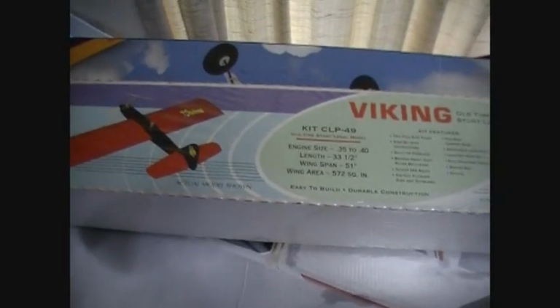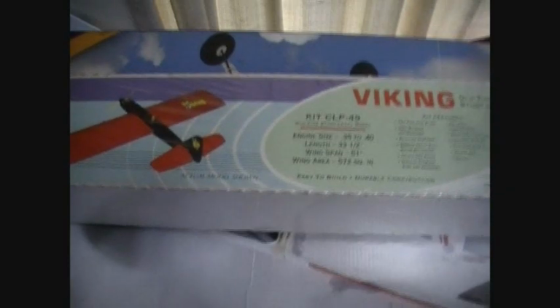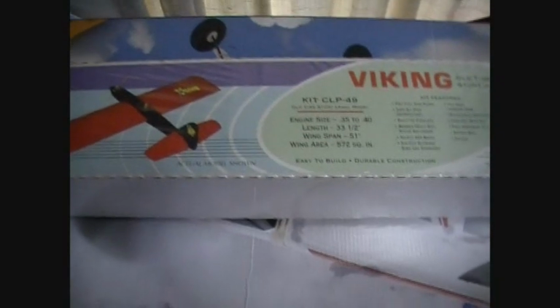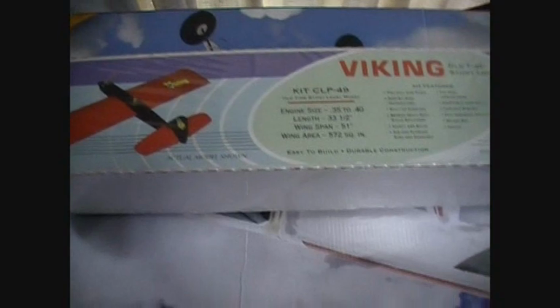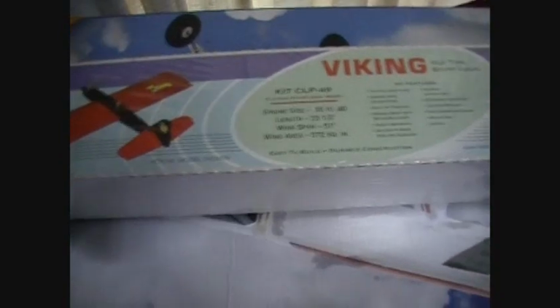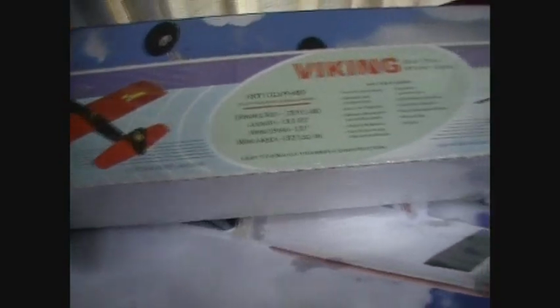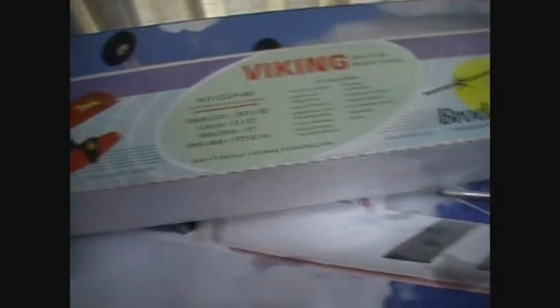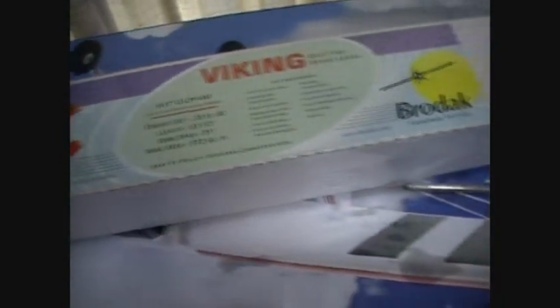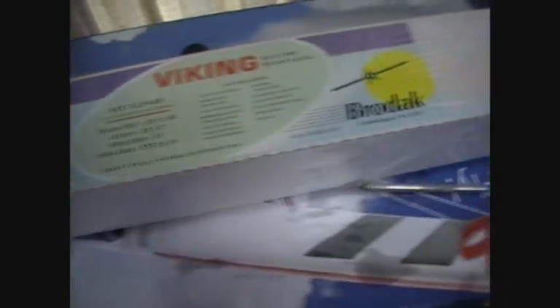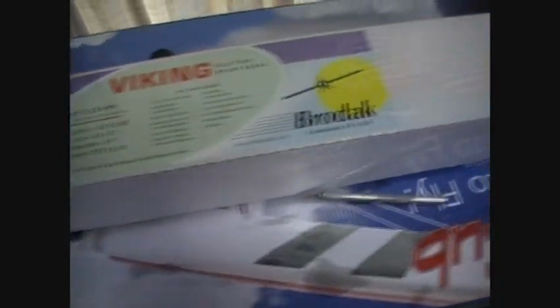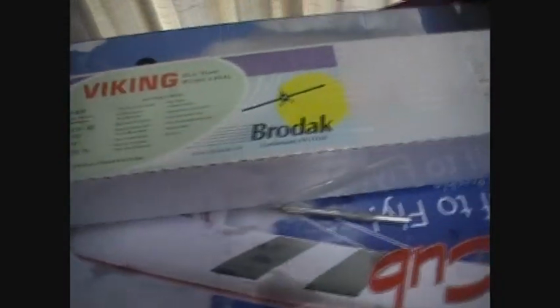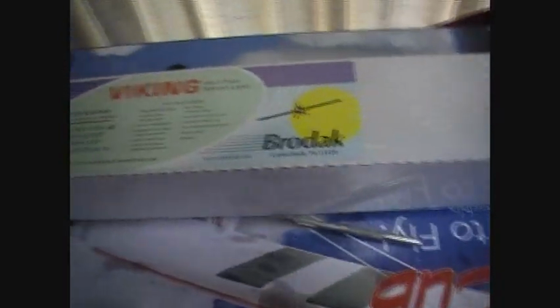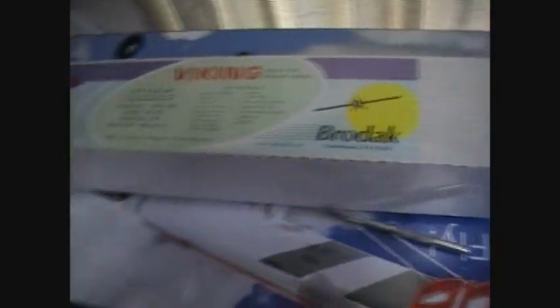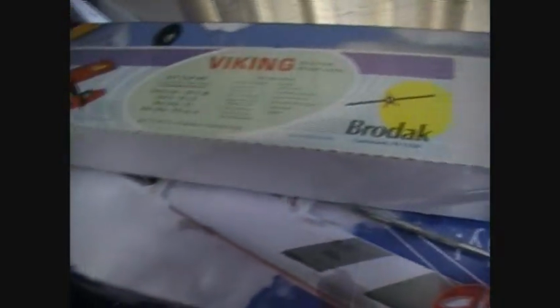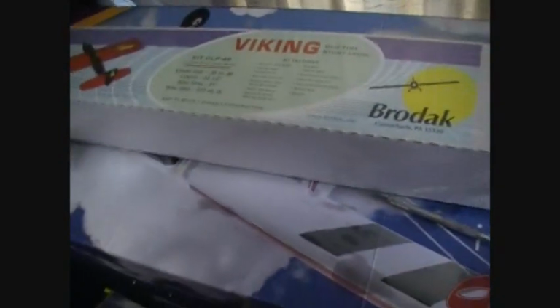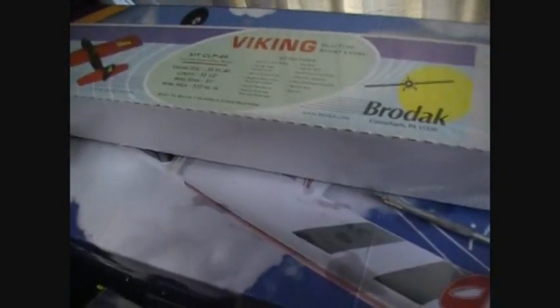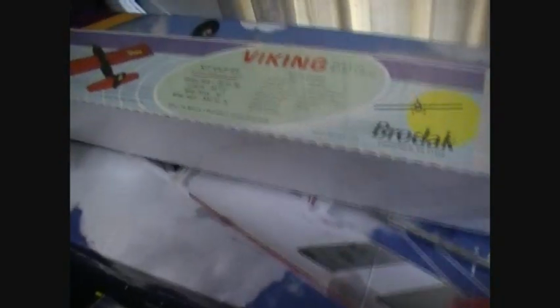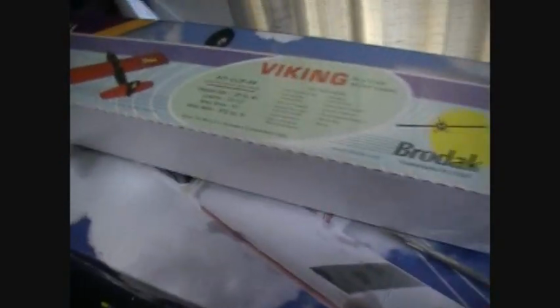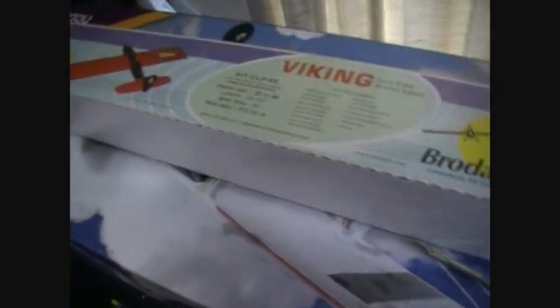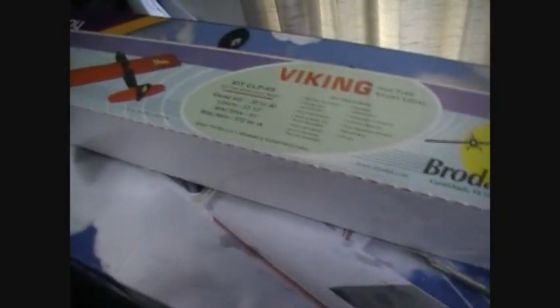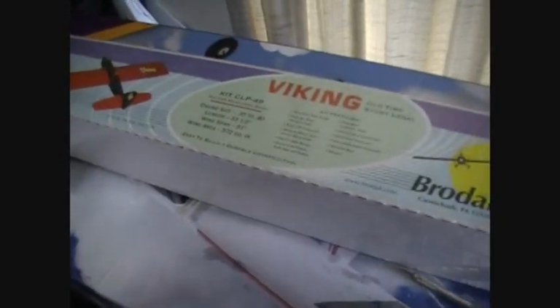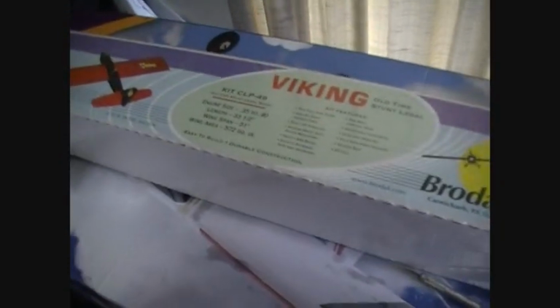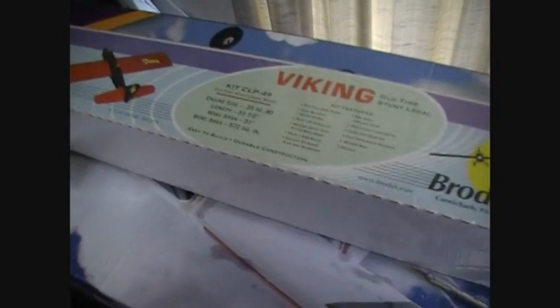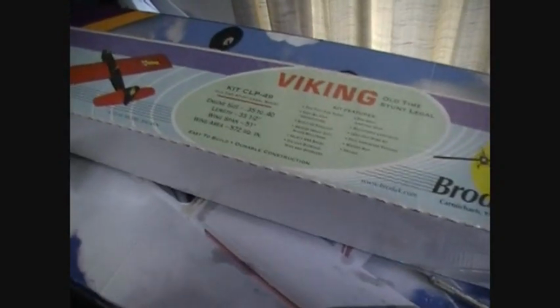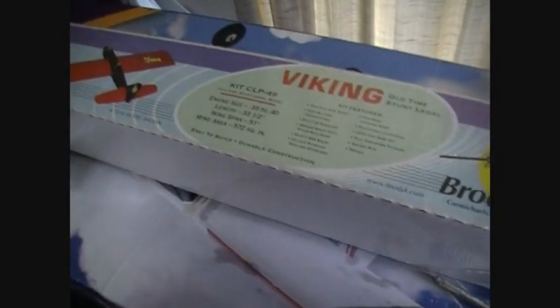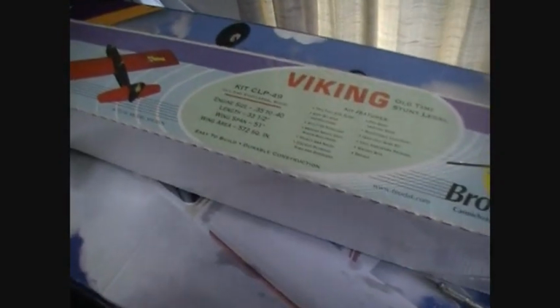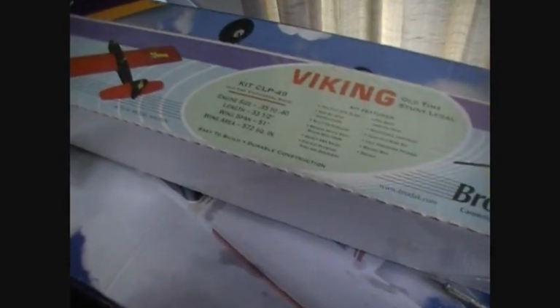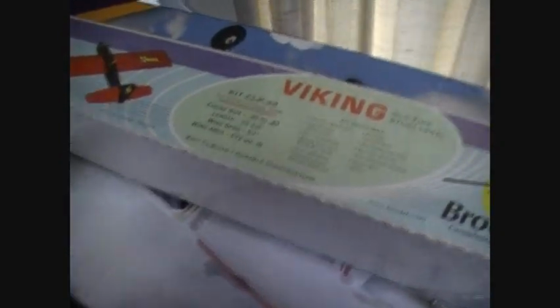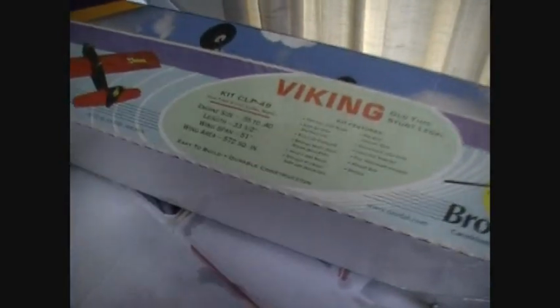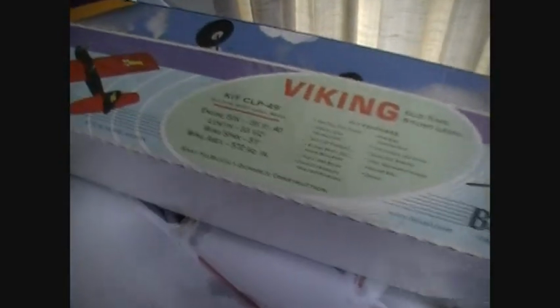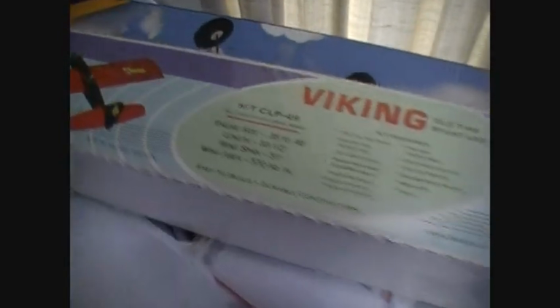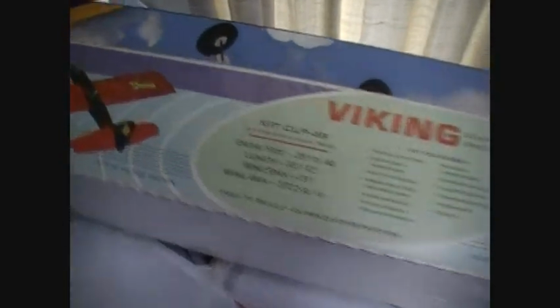Hey guys, today I'm going to be unboxing my Viking kit. I got this today at Joe Maxwell's Hobby Shop.